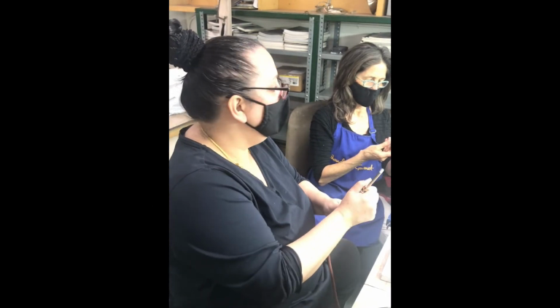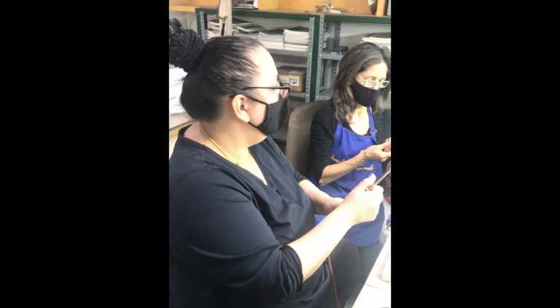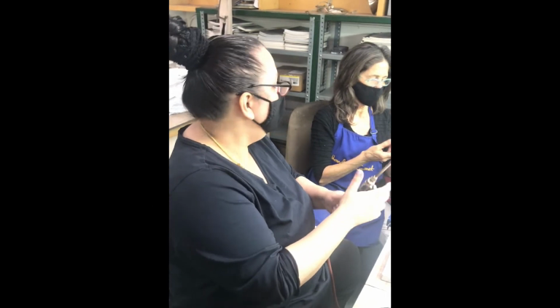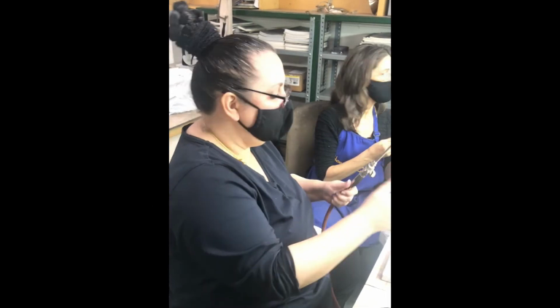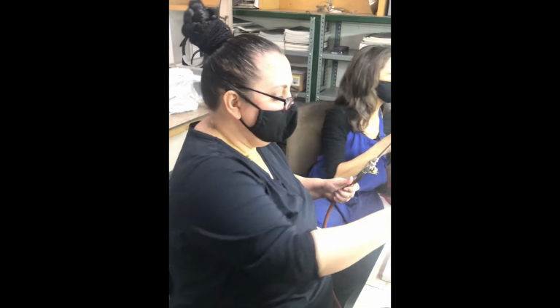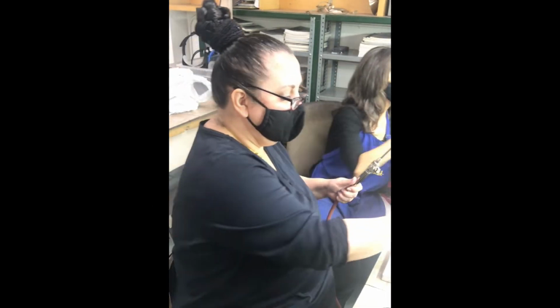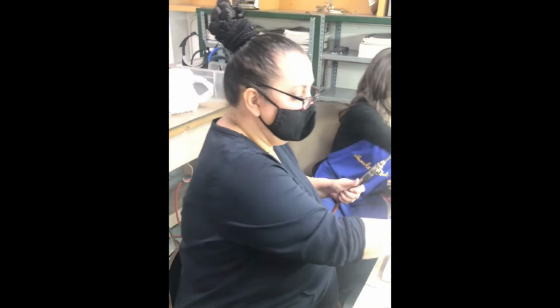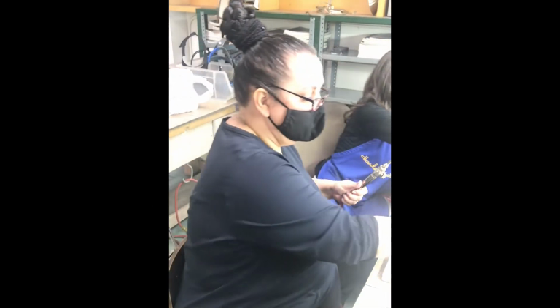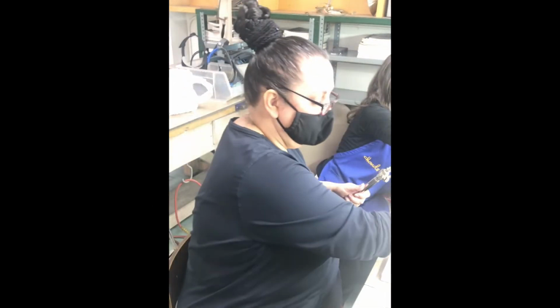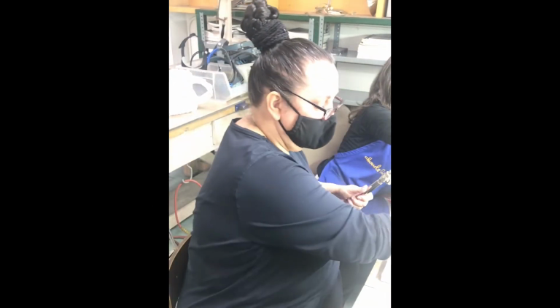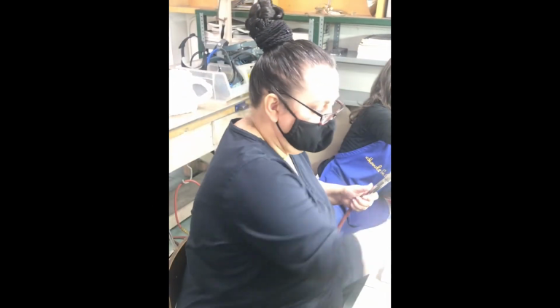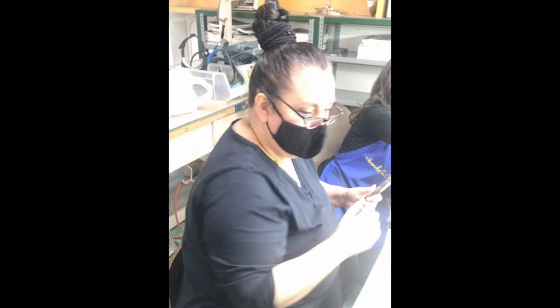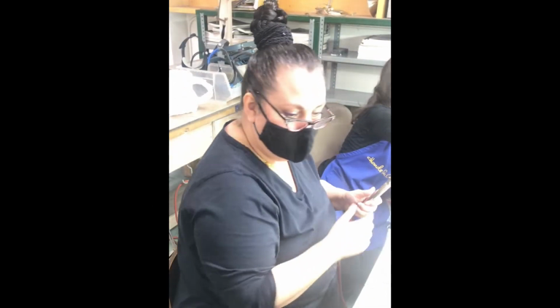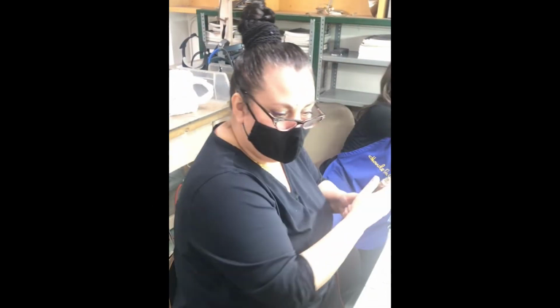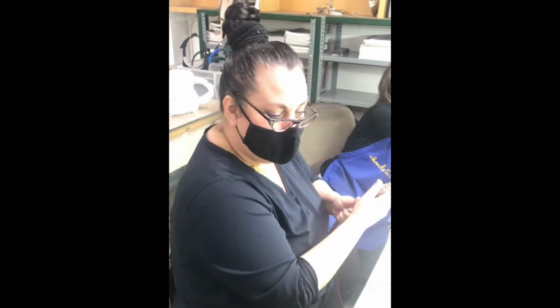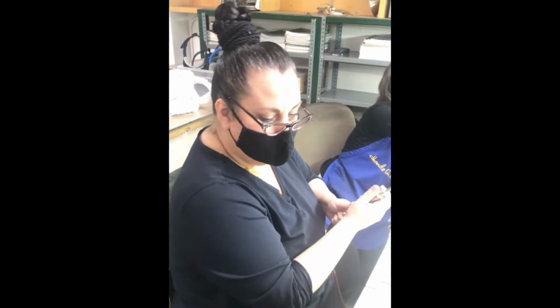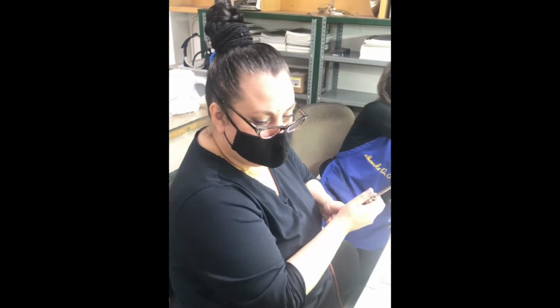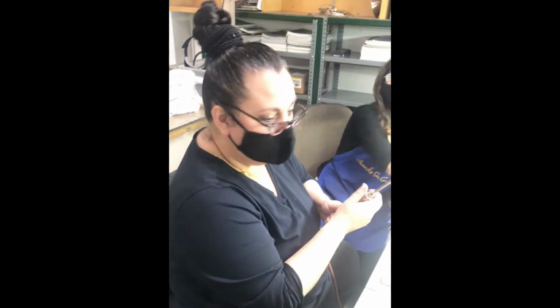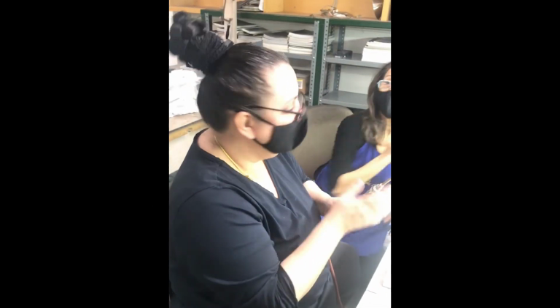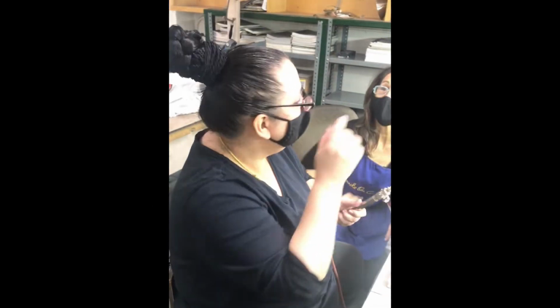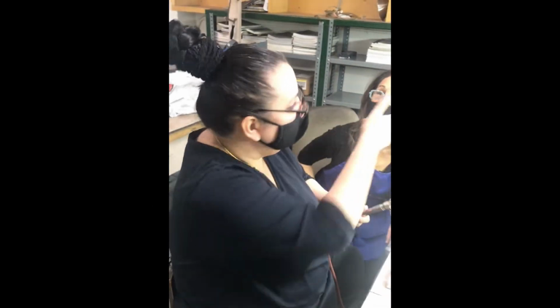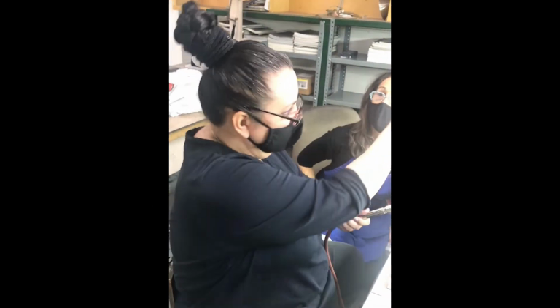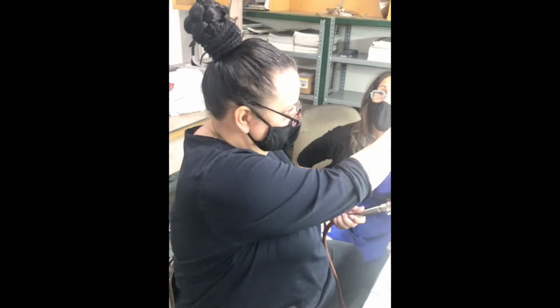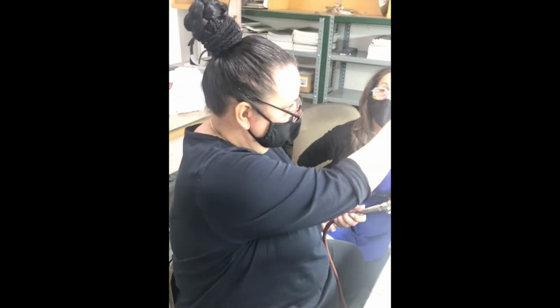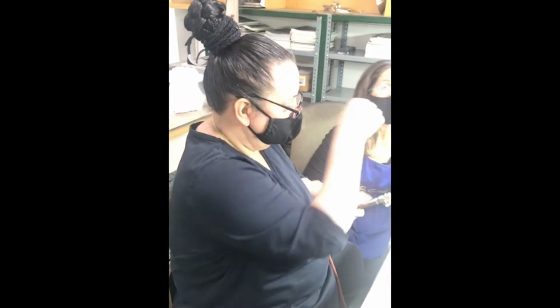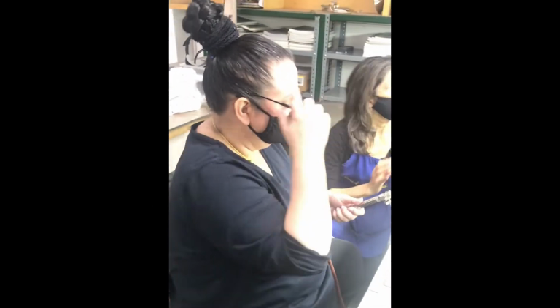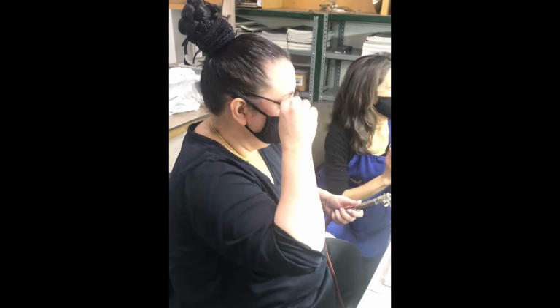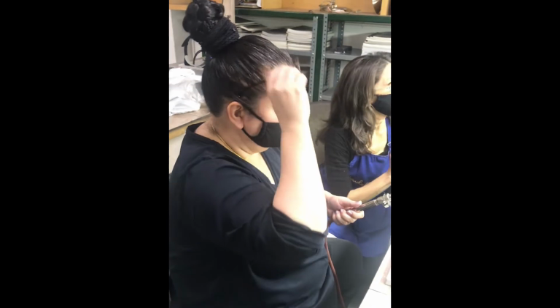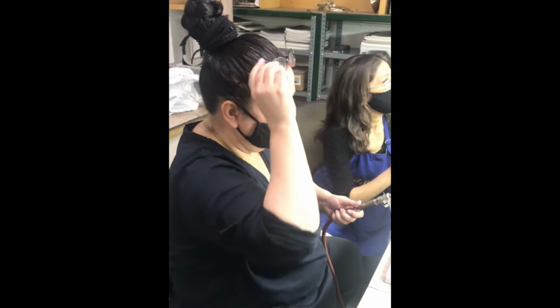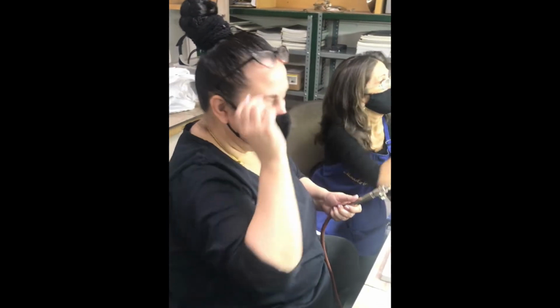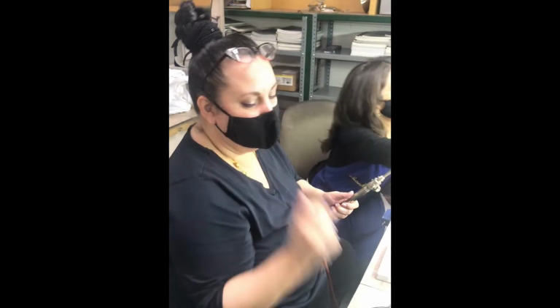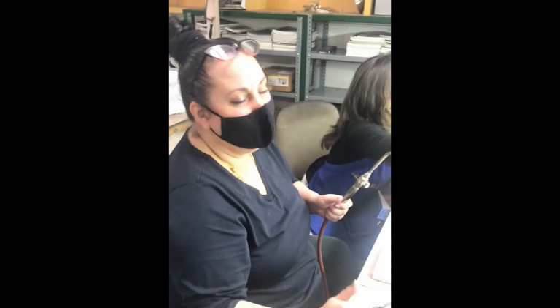Will you hand me a striker, please? Thank you.